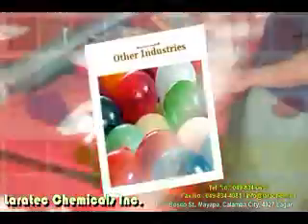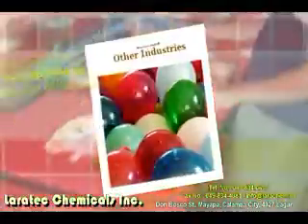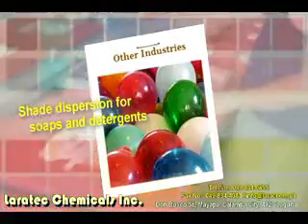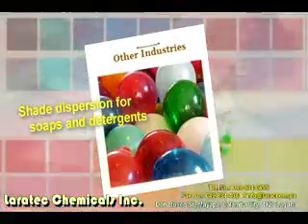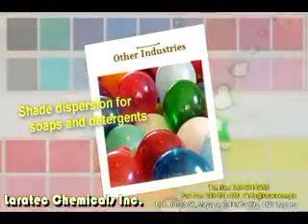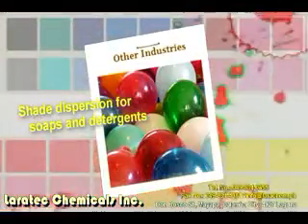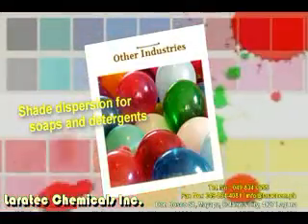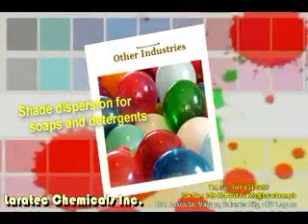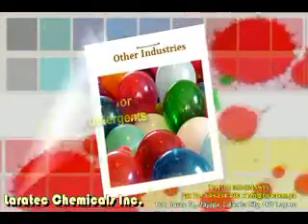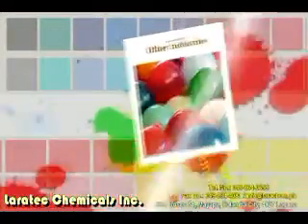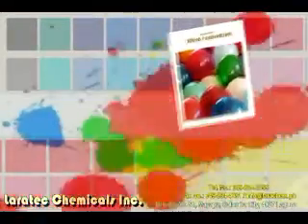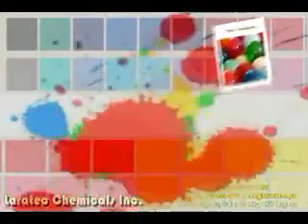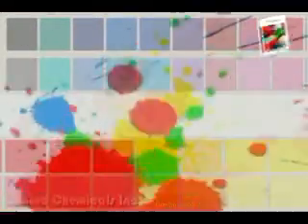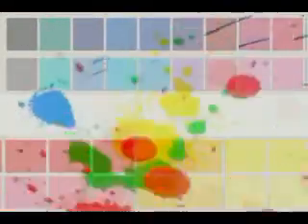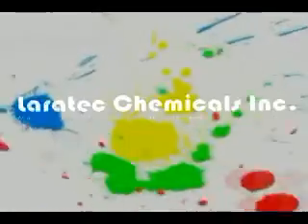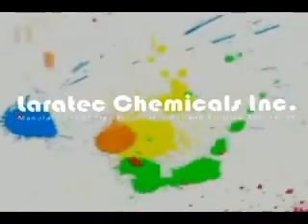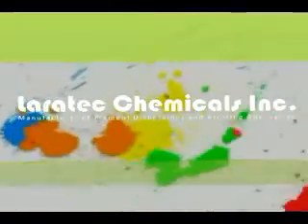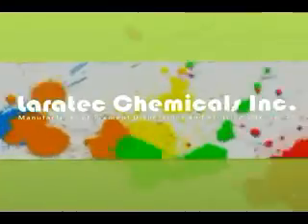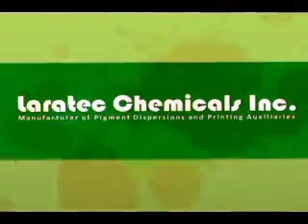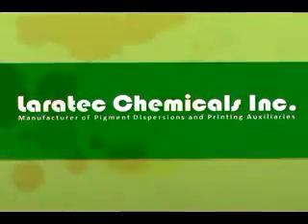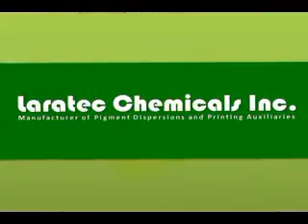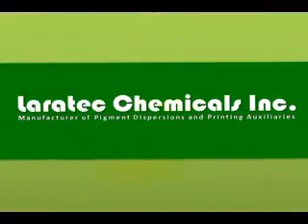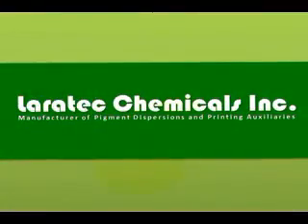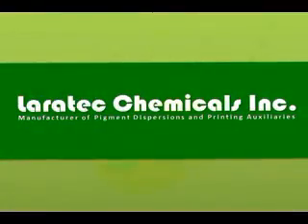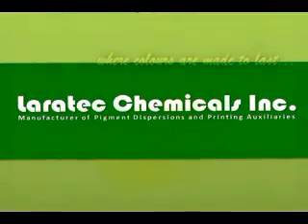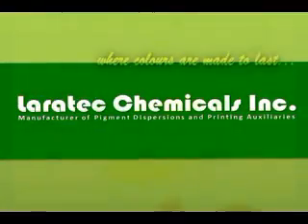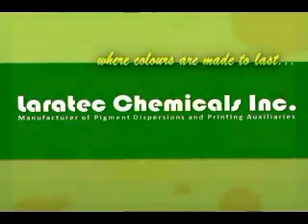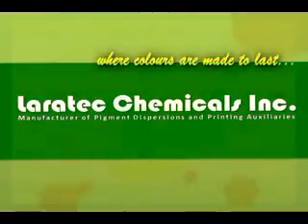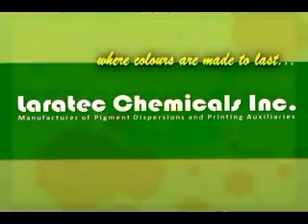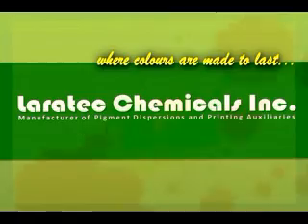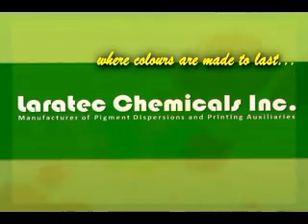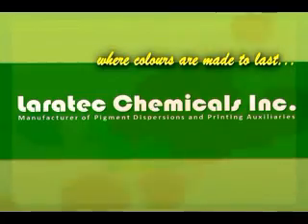We also offer shade dispersions for sew and detergents. LoraTech Chemicals Incorporated, where colors are made to last.